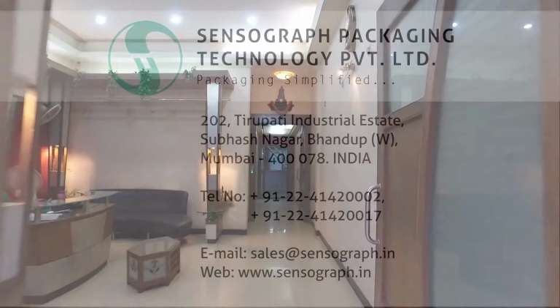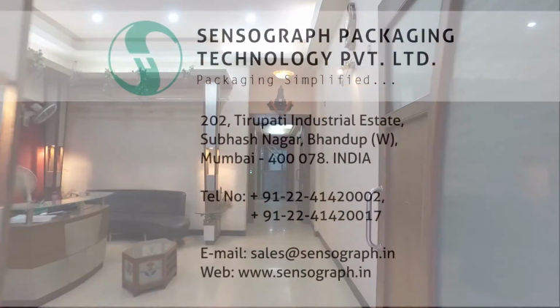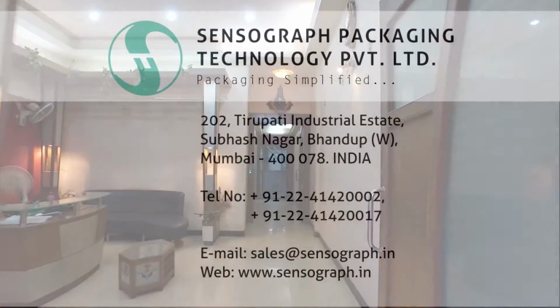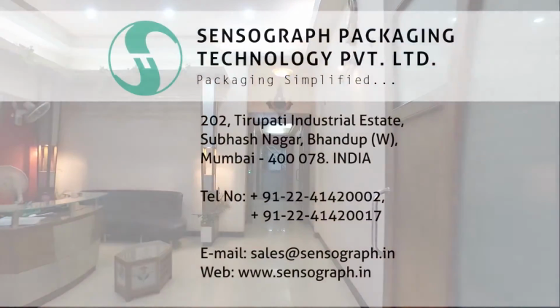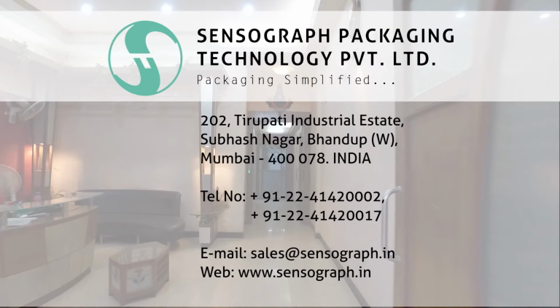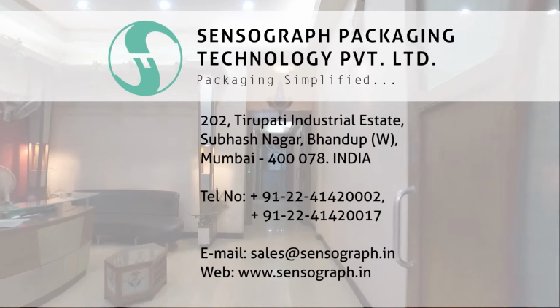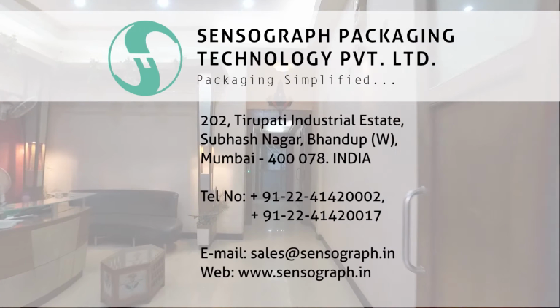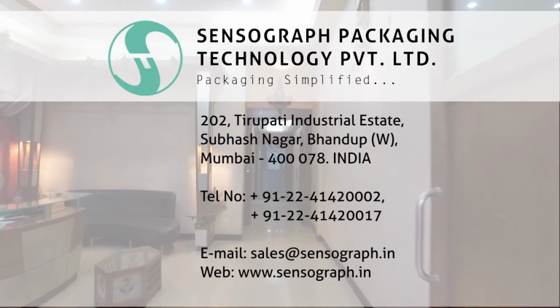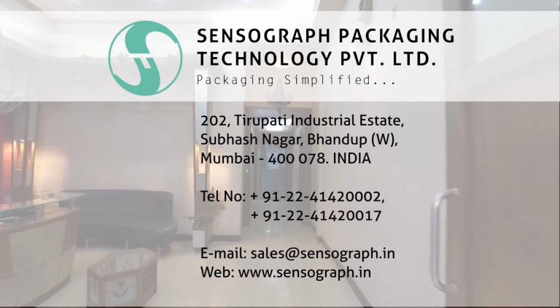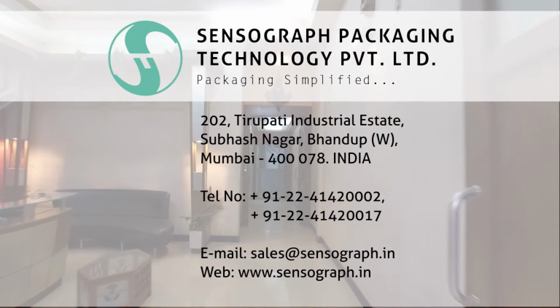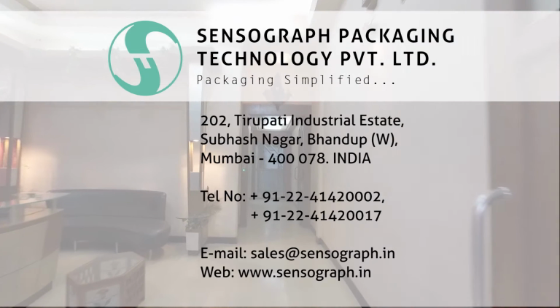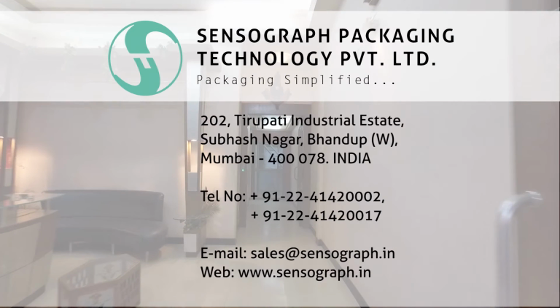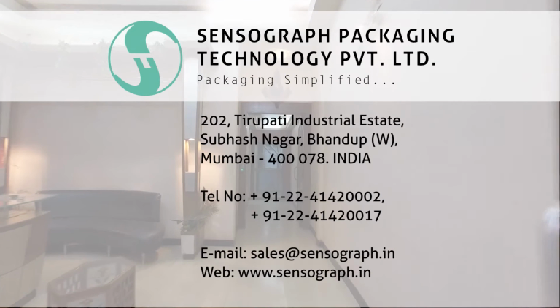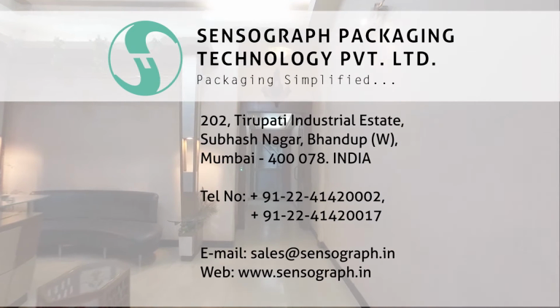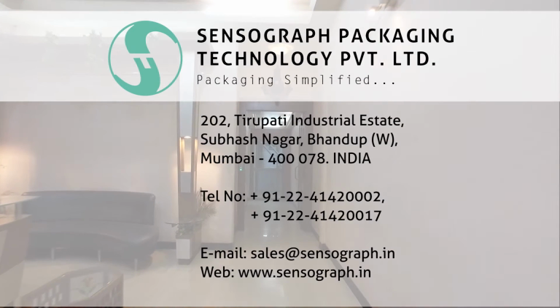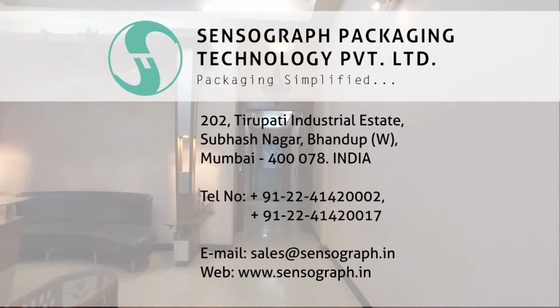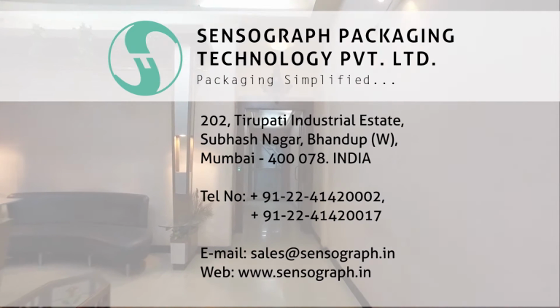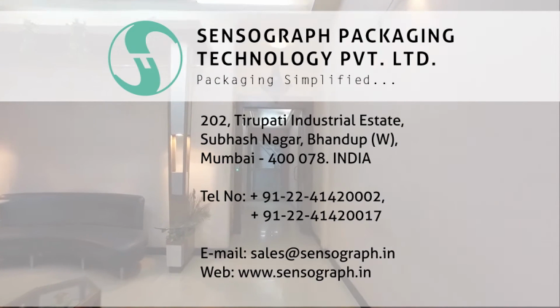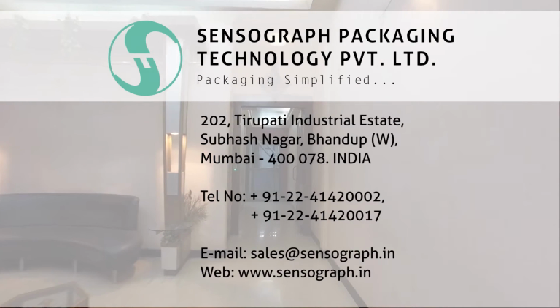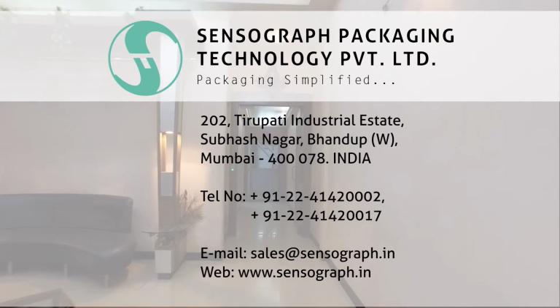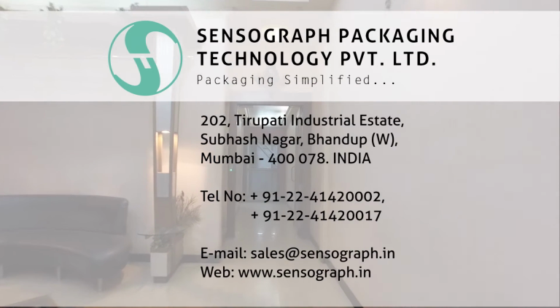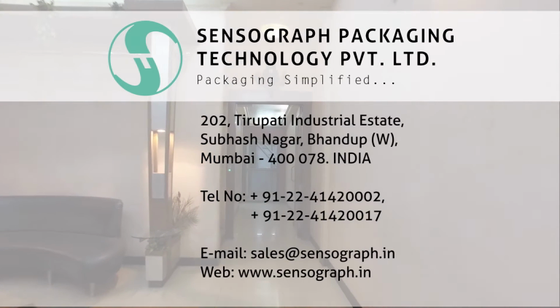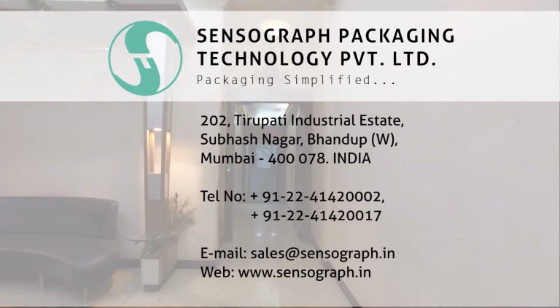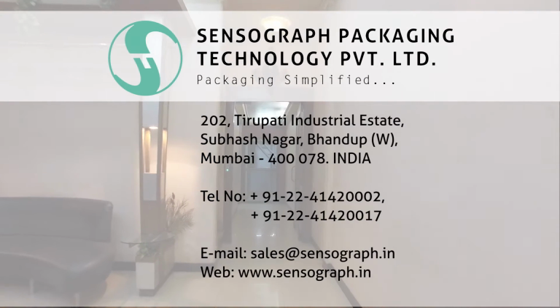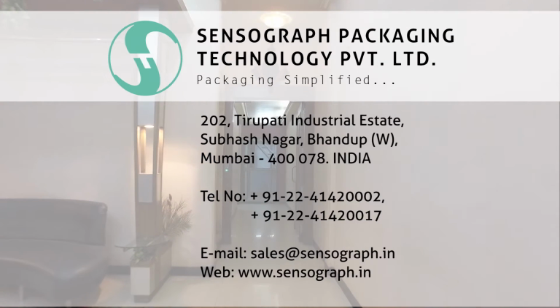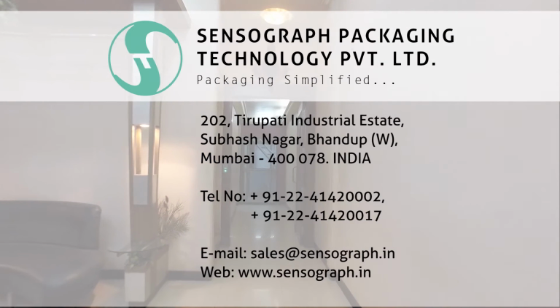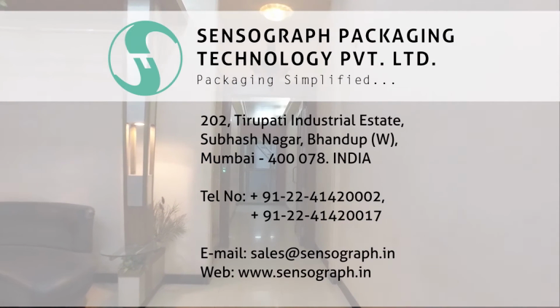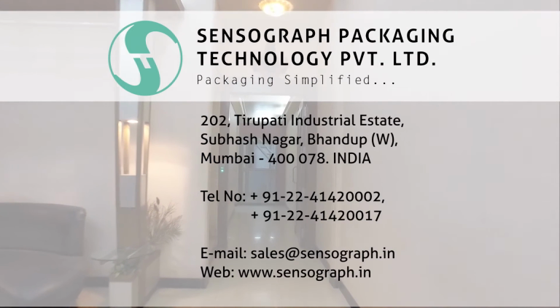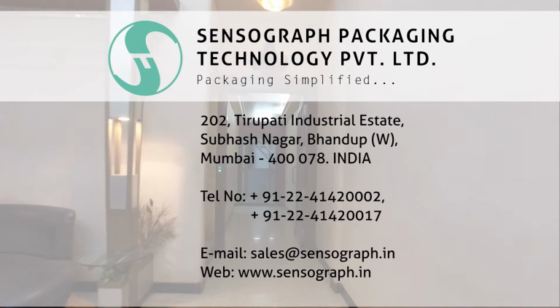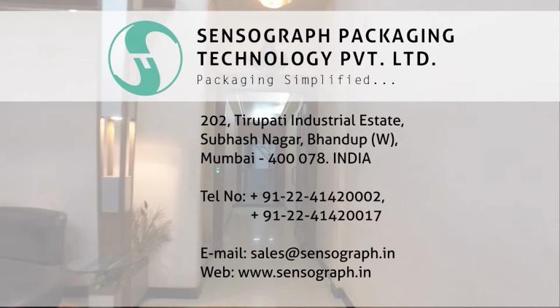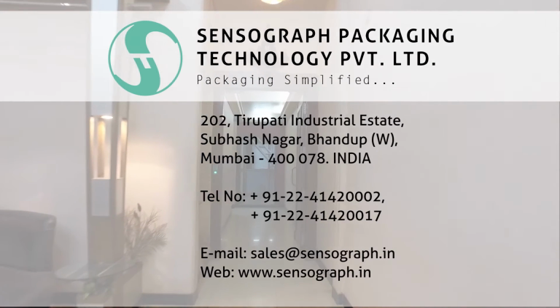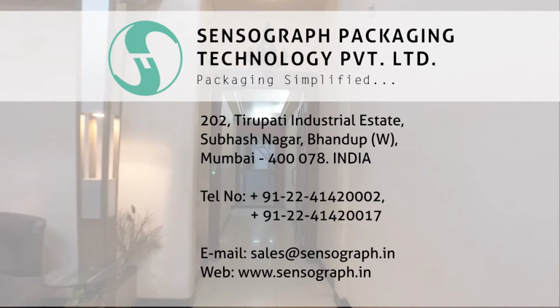You can be rest assured with high quality, timely delivery, and post-sale service. Sensor Graph — packaging simplified.